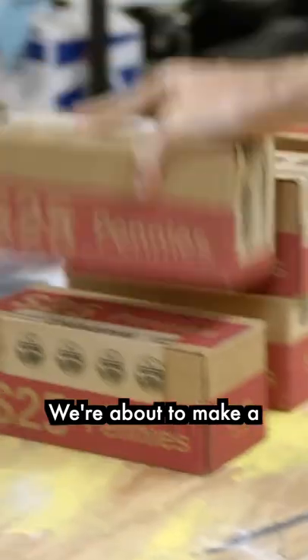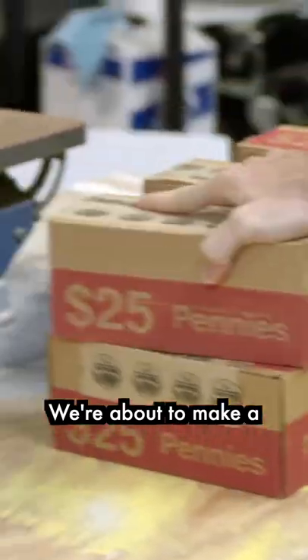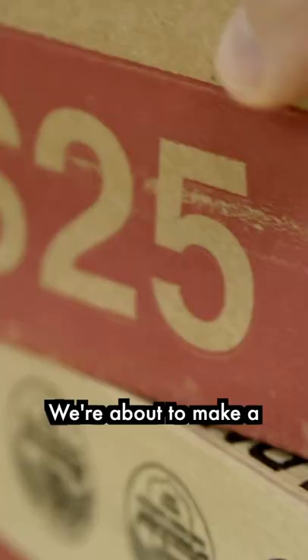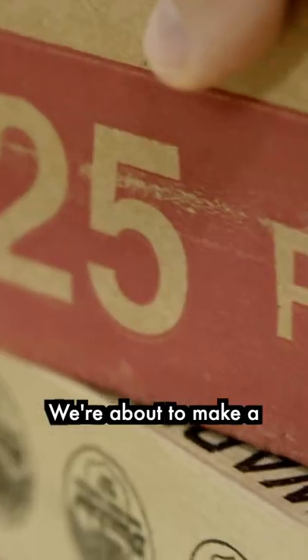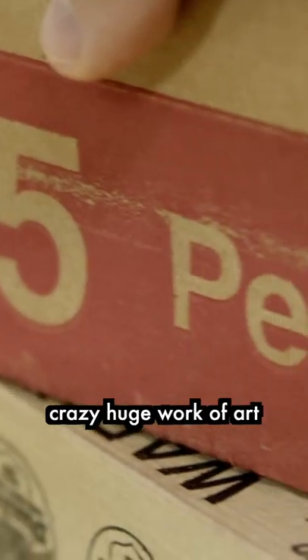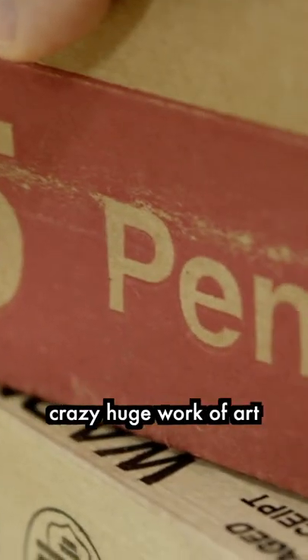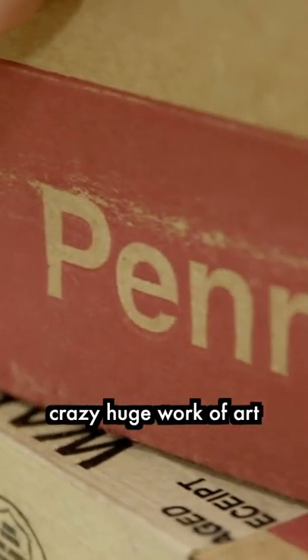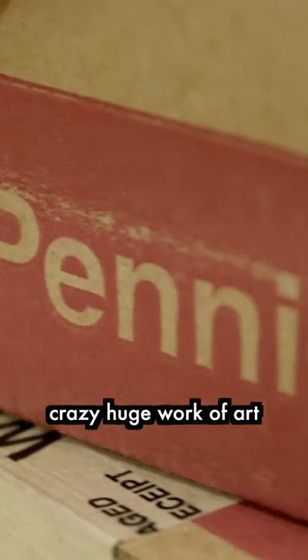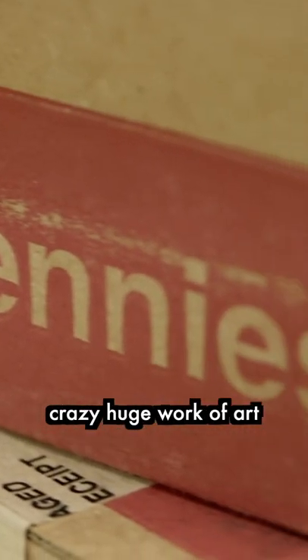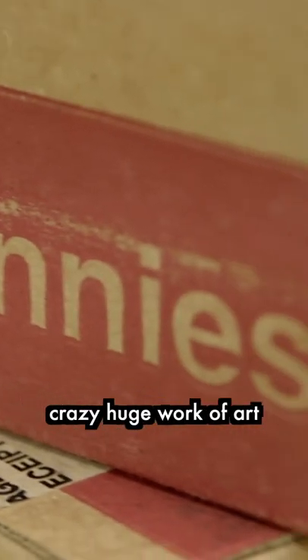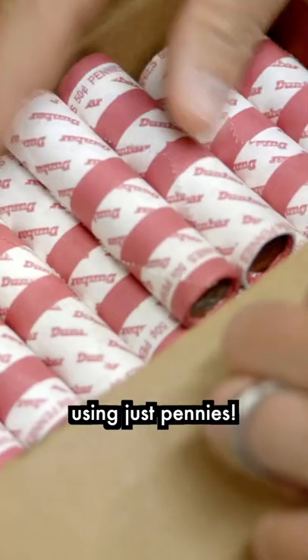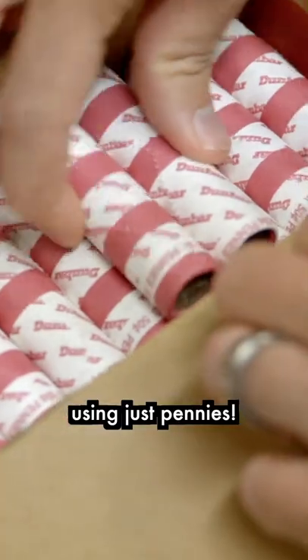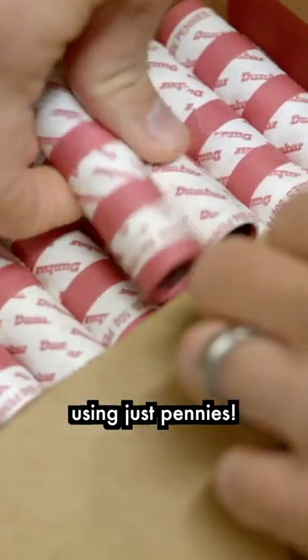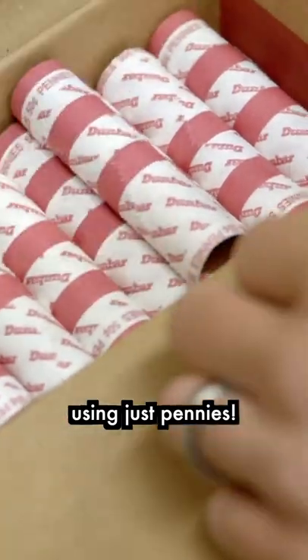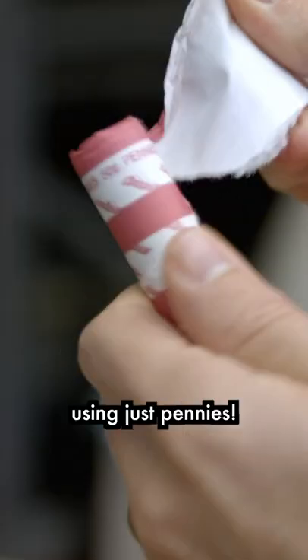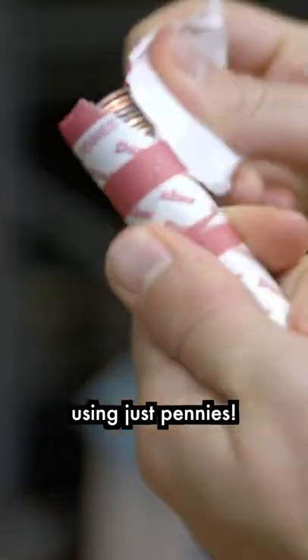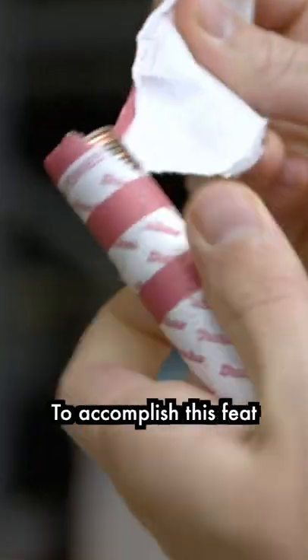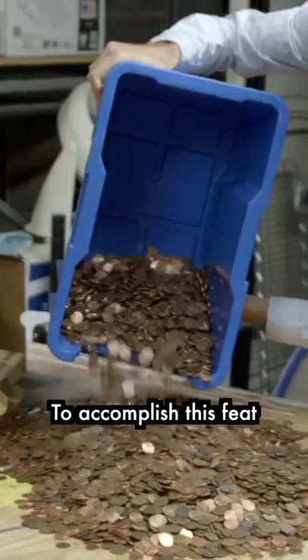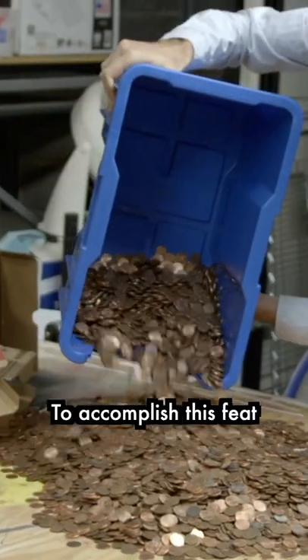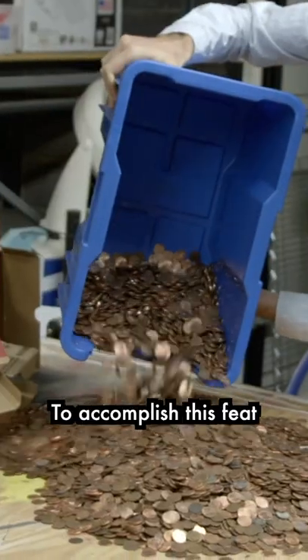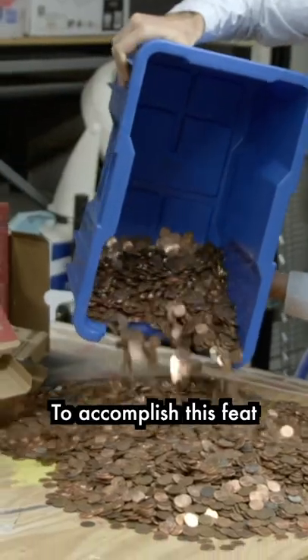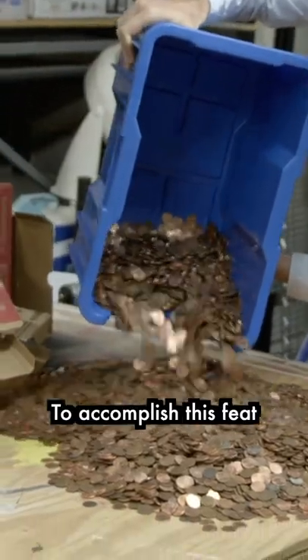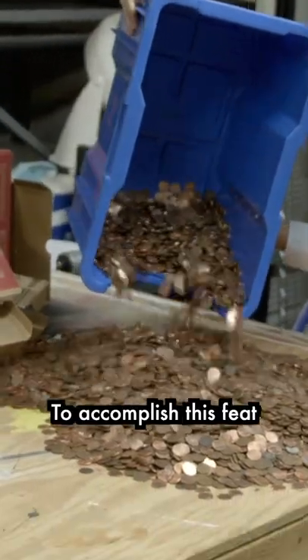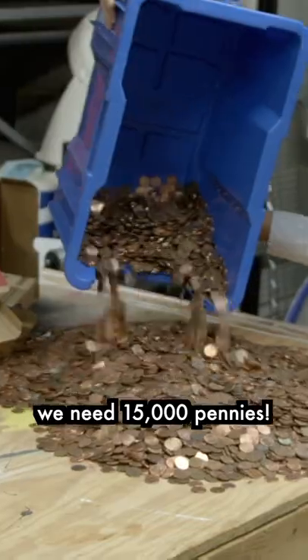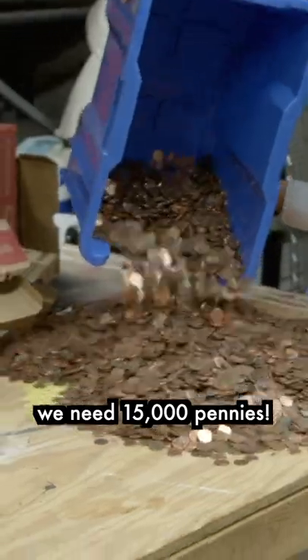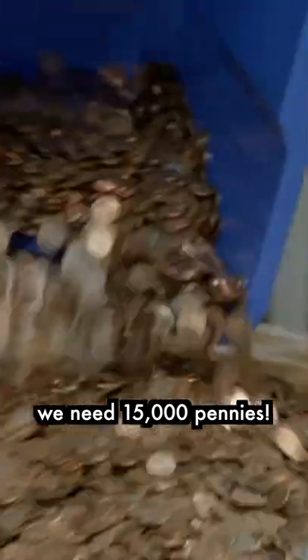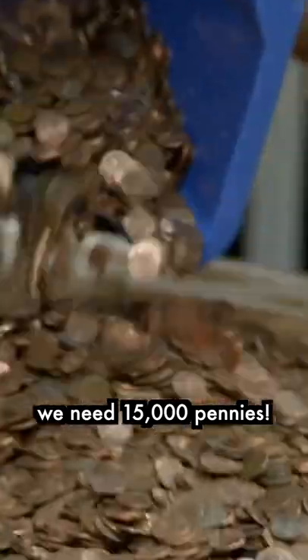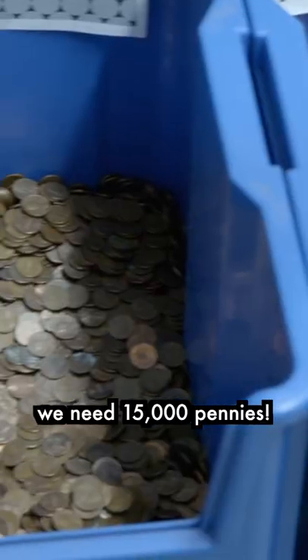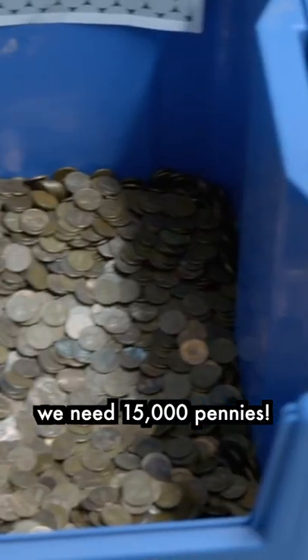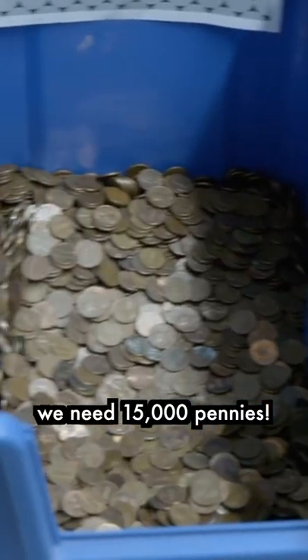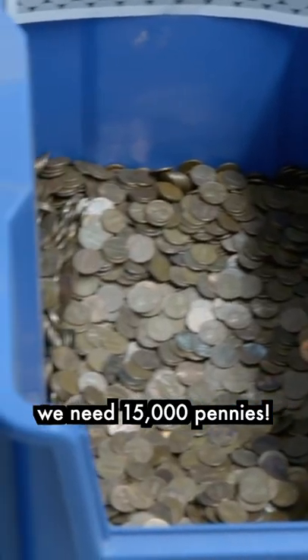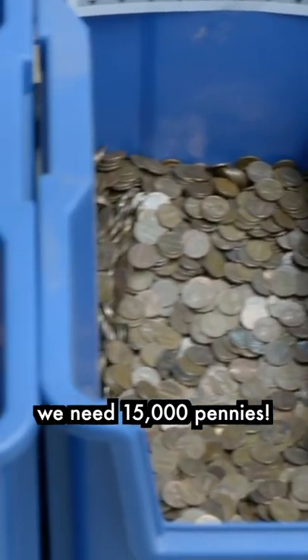We're about to make a crazy huge work of art using just pennies. To accomplish this feat, we need 15,000 pennies.